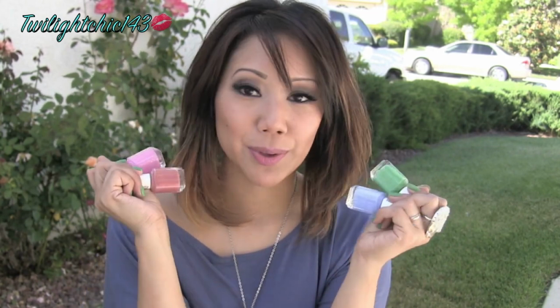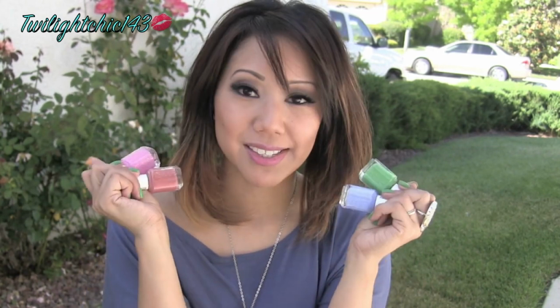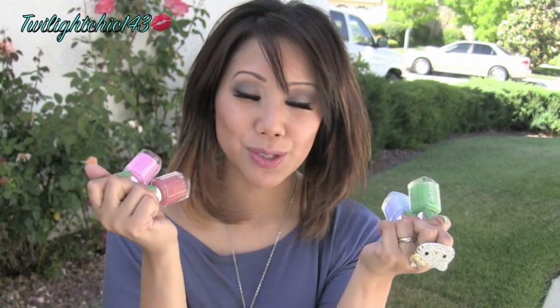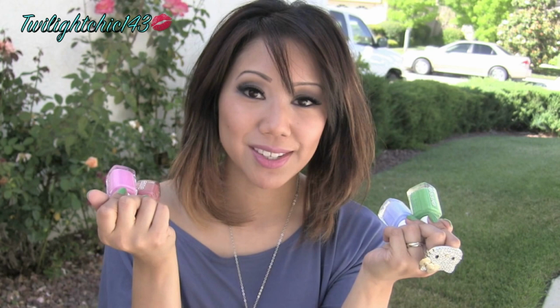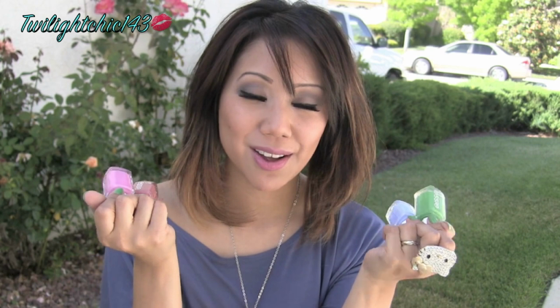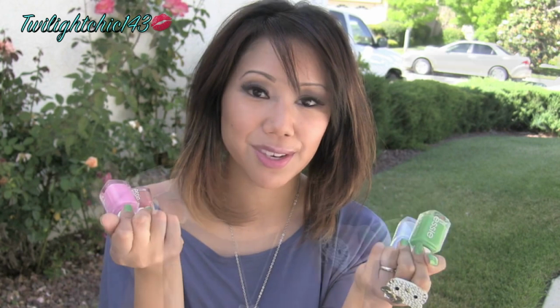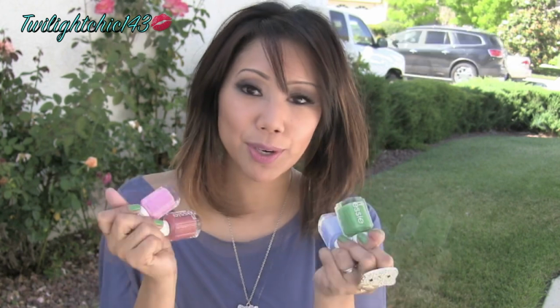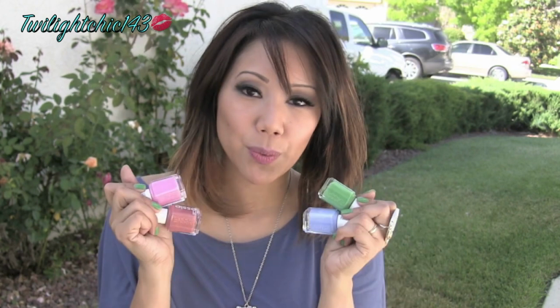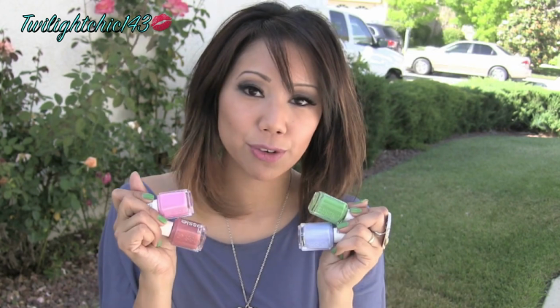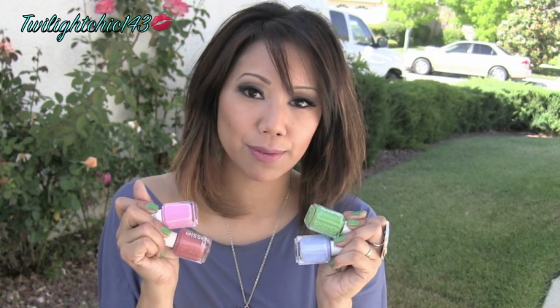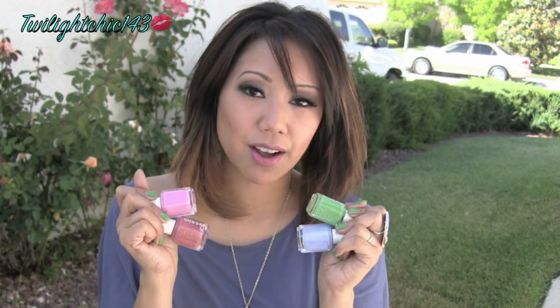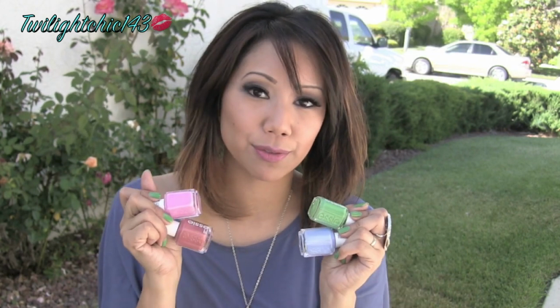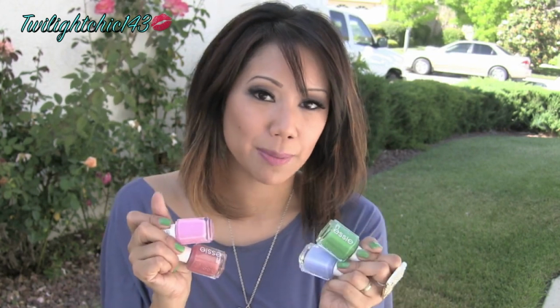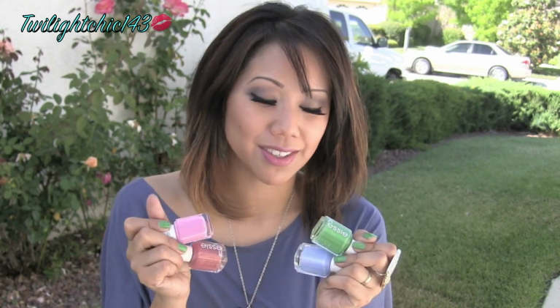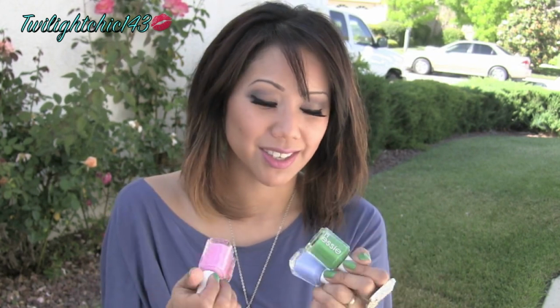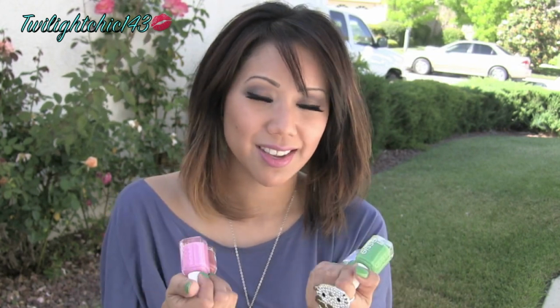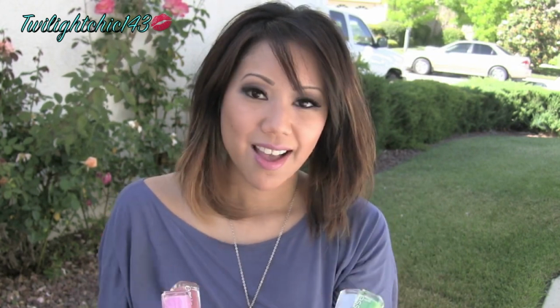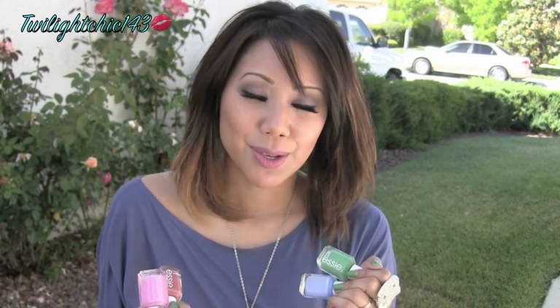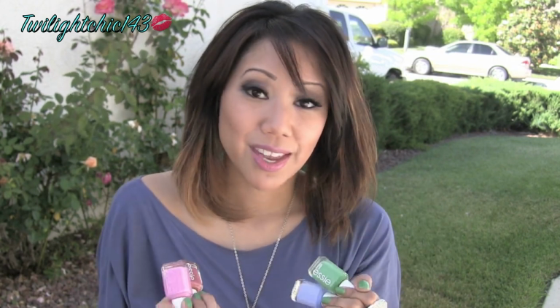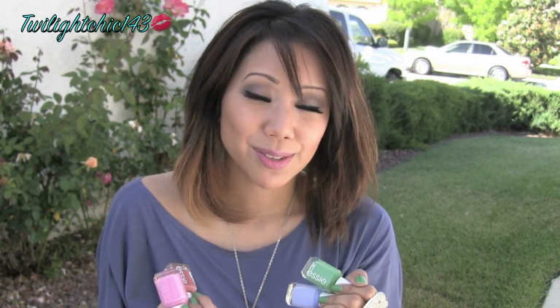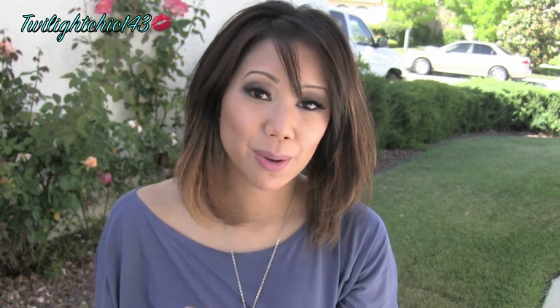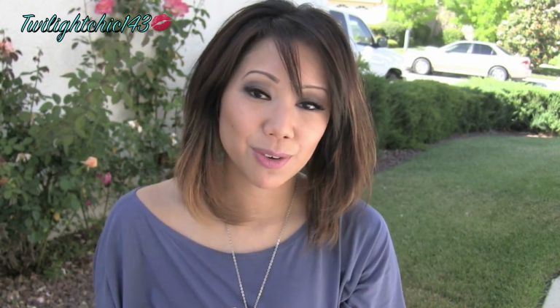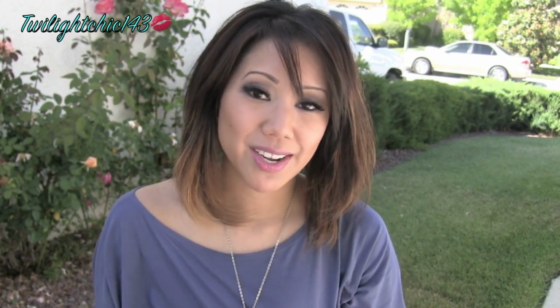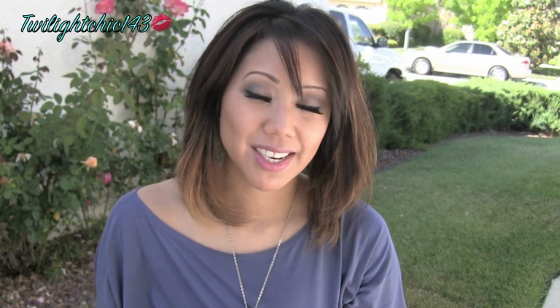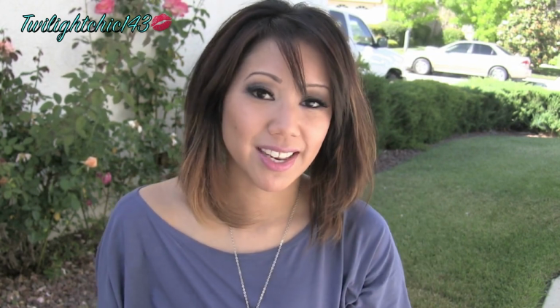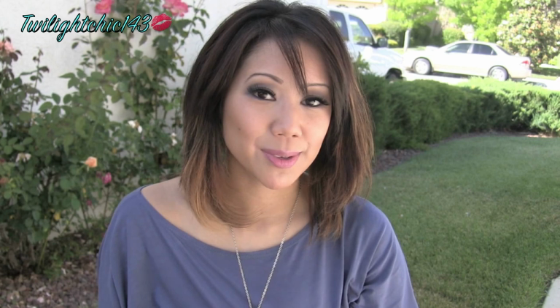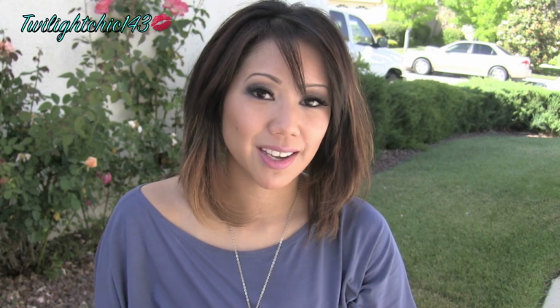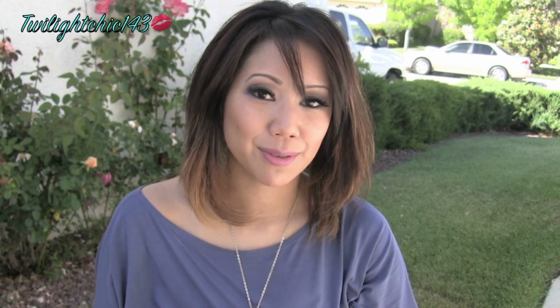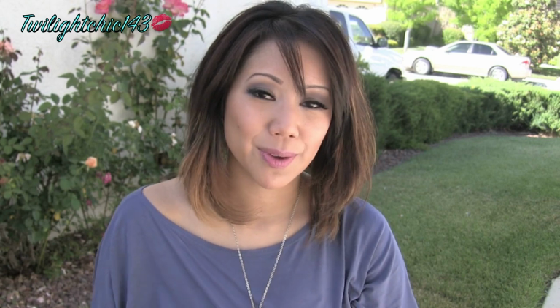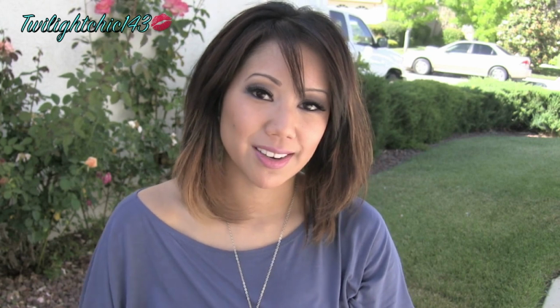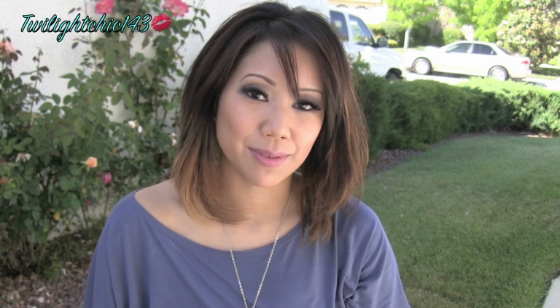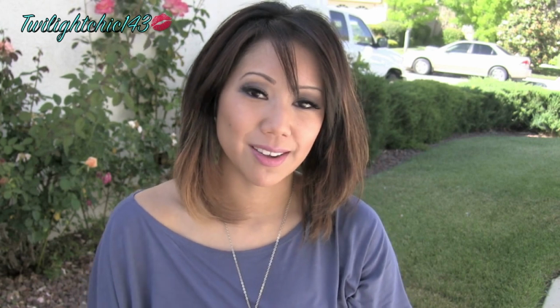I hope you guys enjoyed this haul video. Let me know what's your favorite color of nail polishes. Thank you so much for watching and I will see all of you in another video.